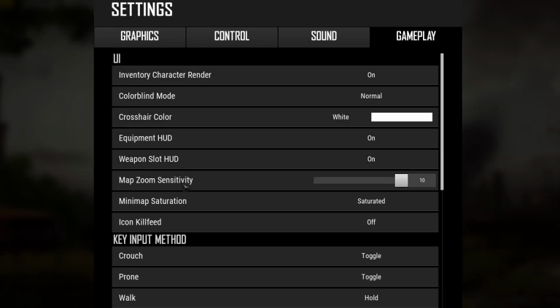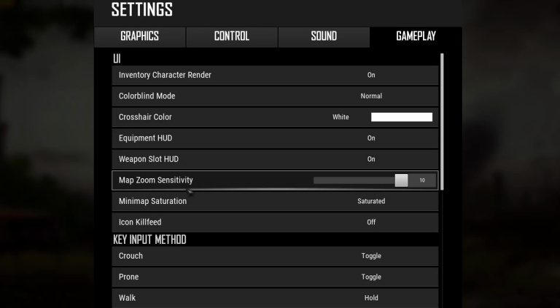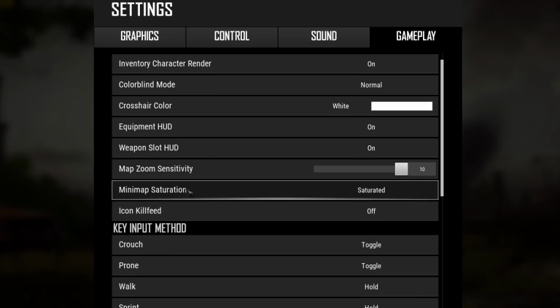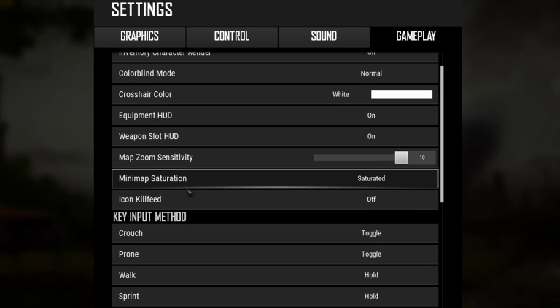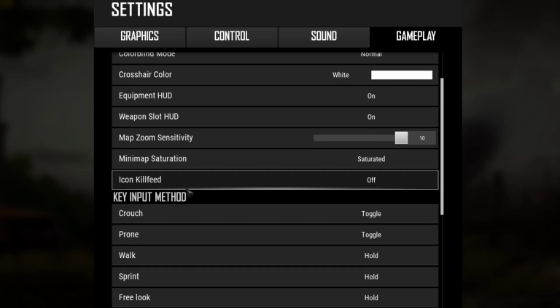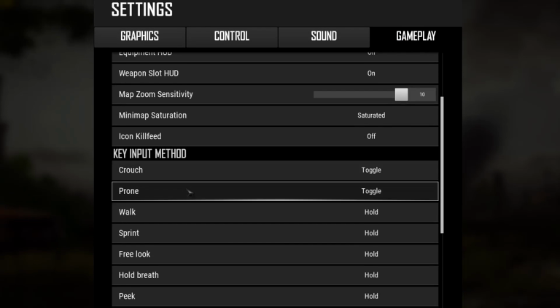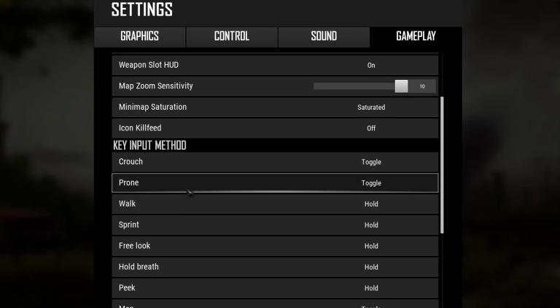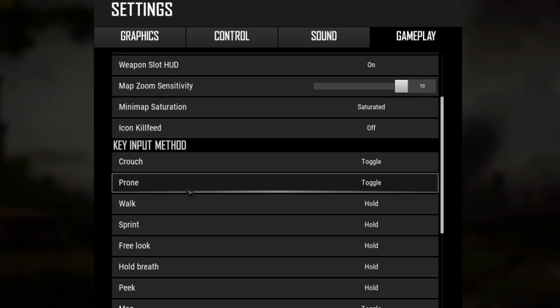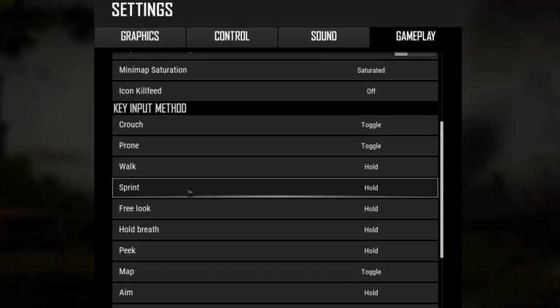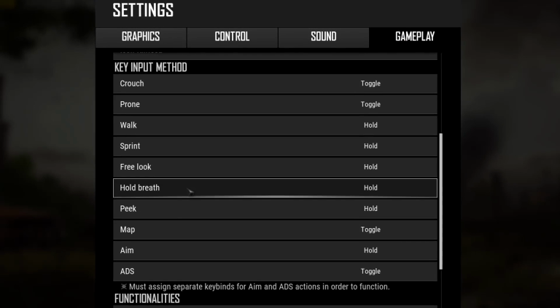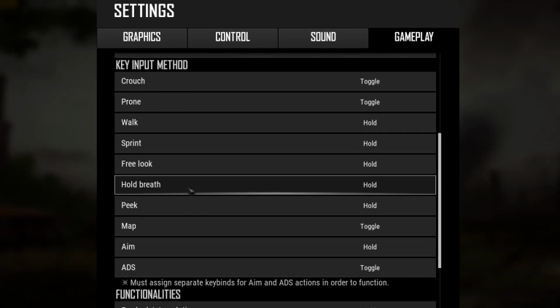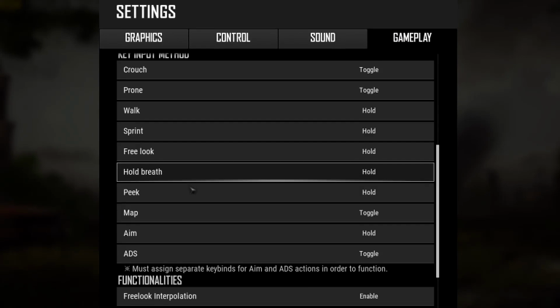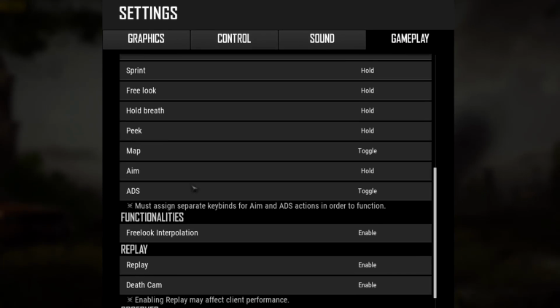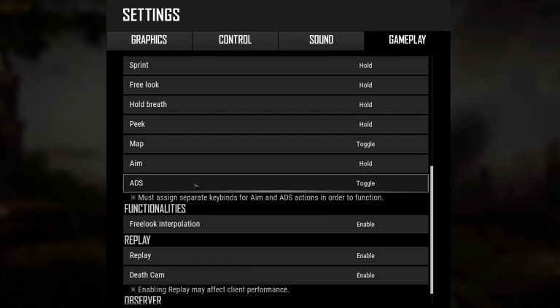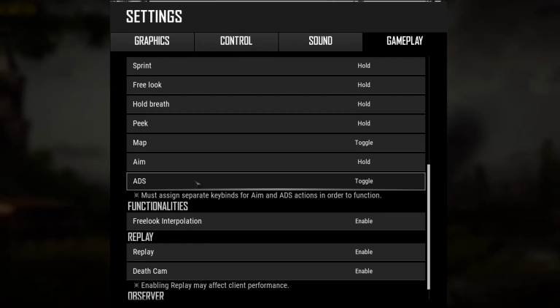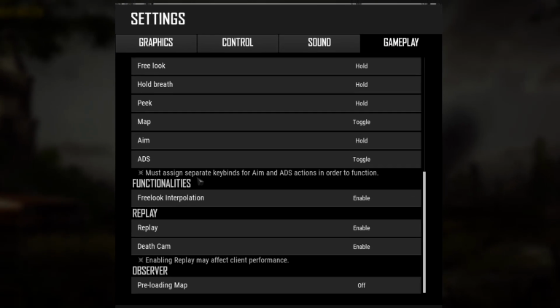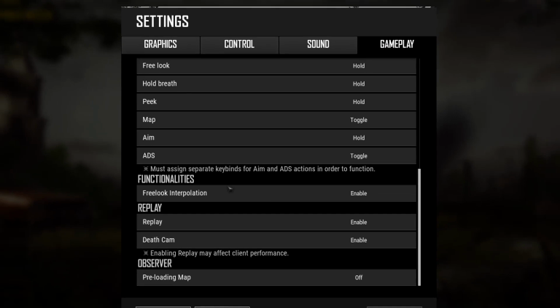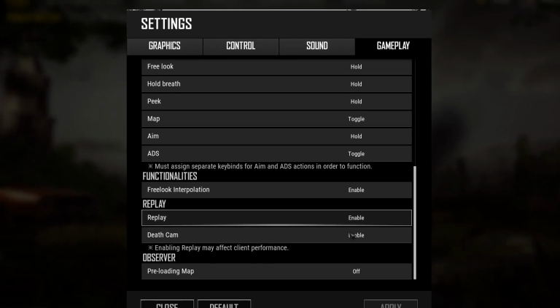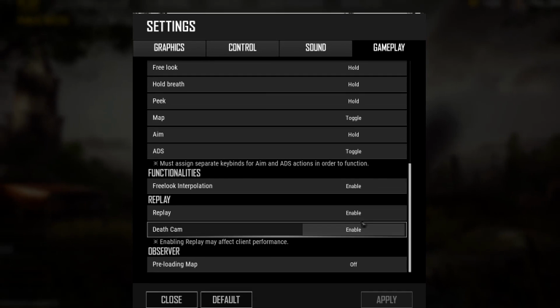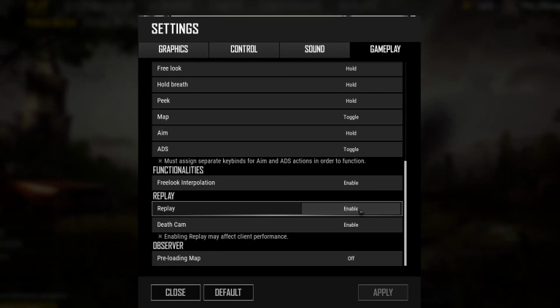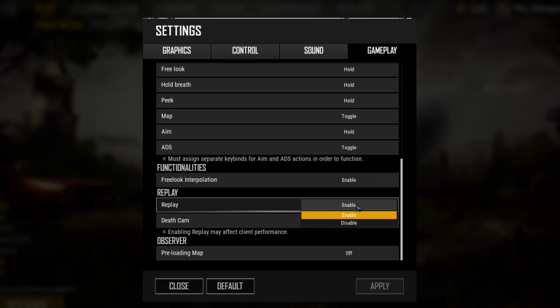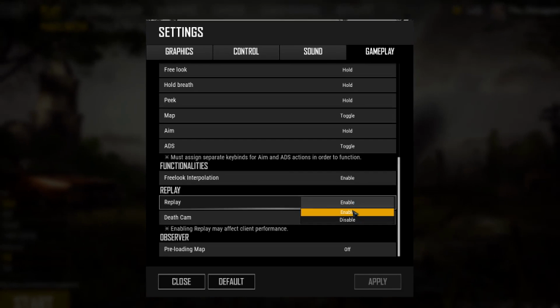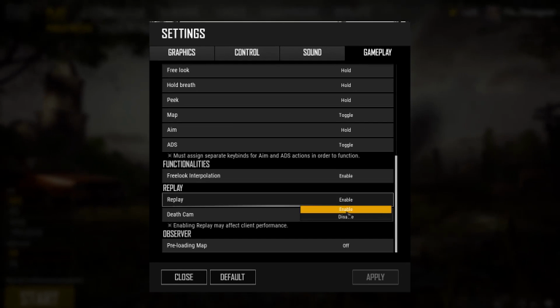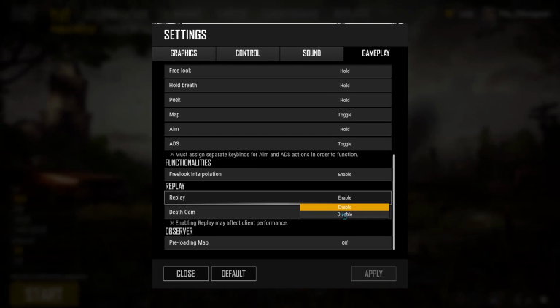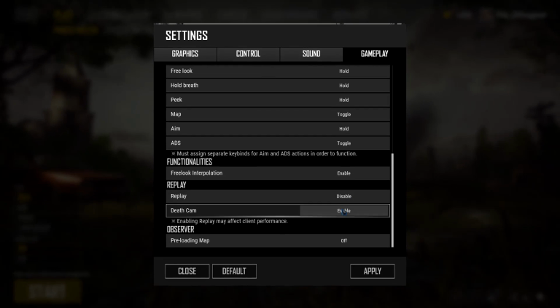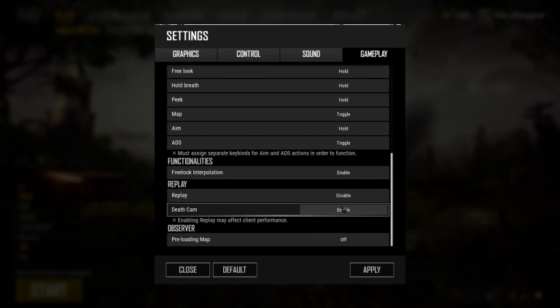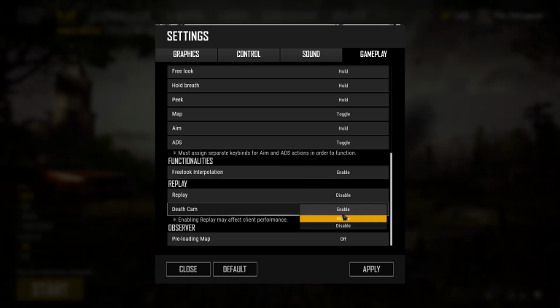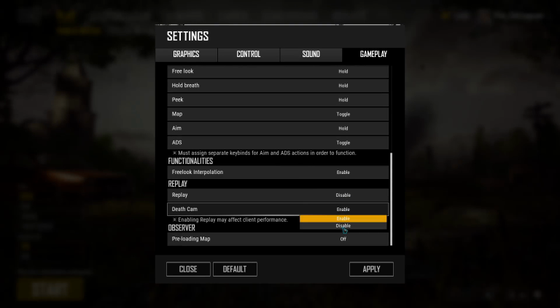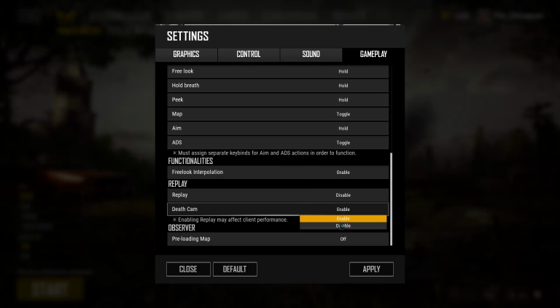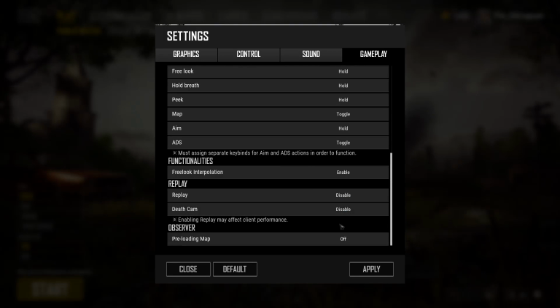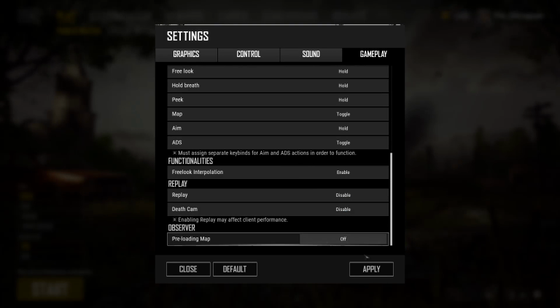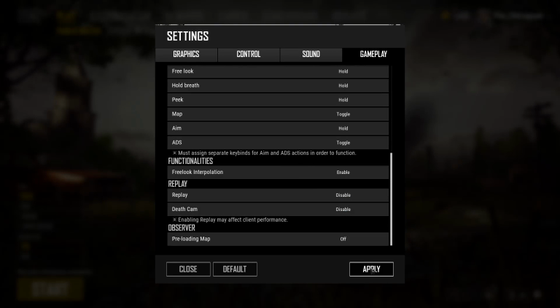Let's go down until you find the replay section and disable the replay and disable the death cam. Then click apply.